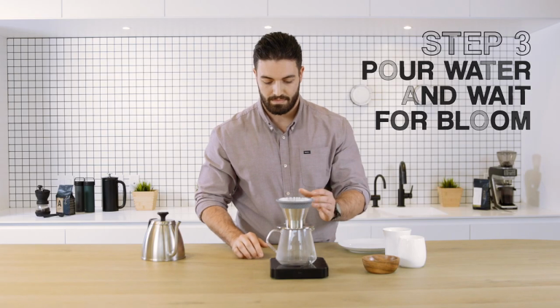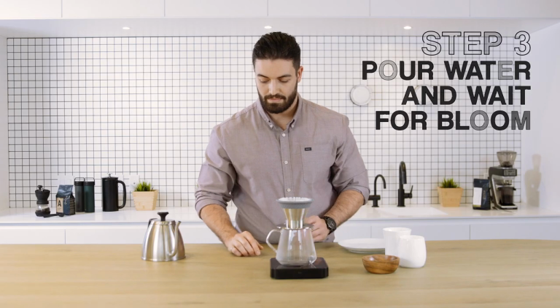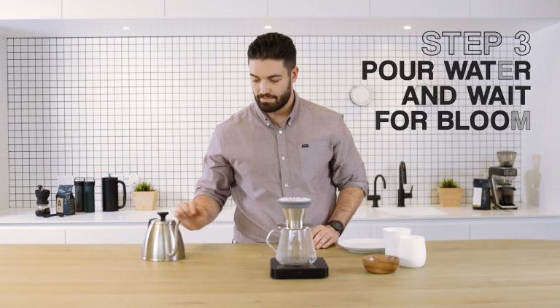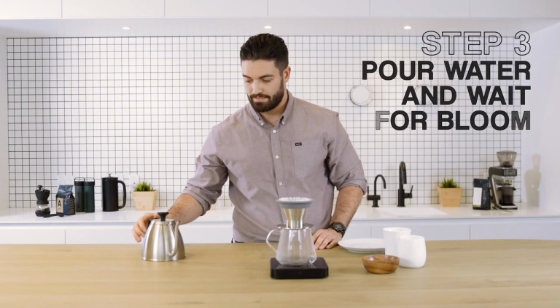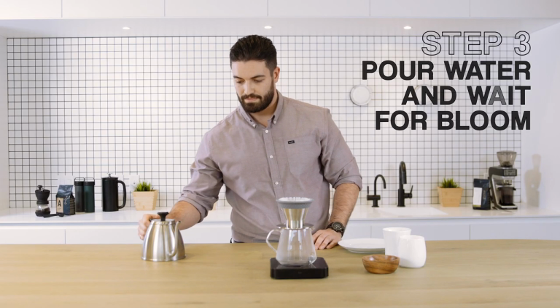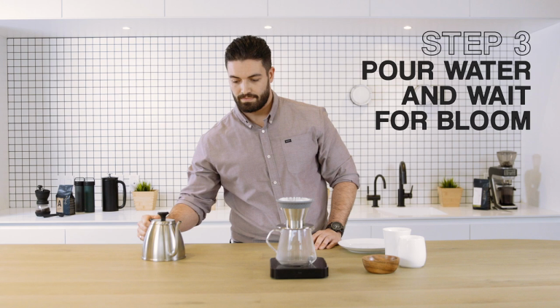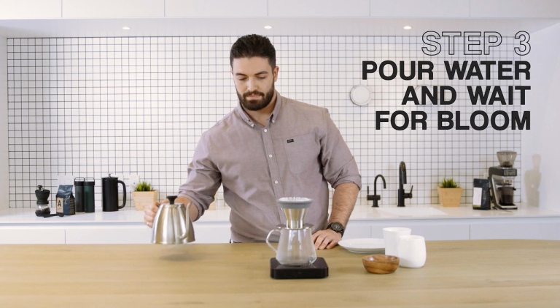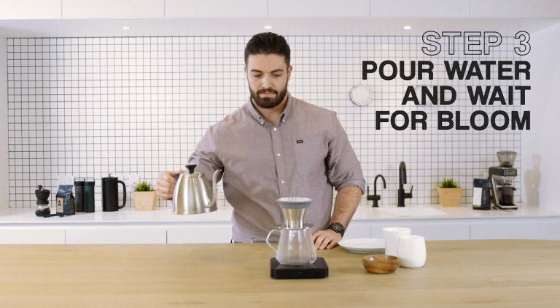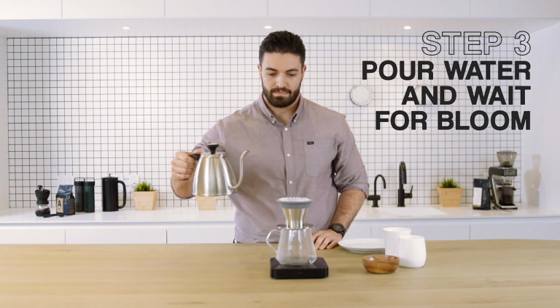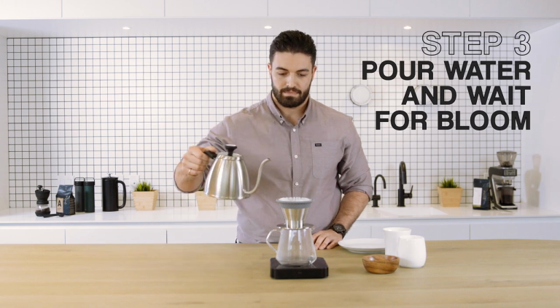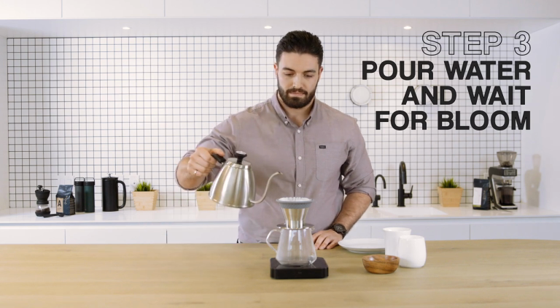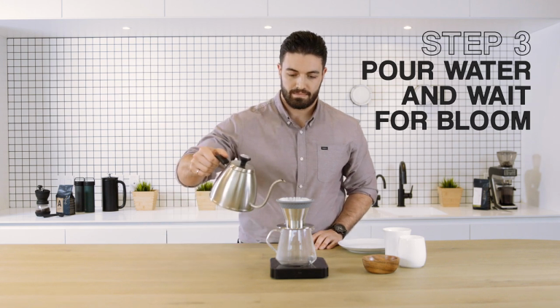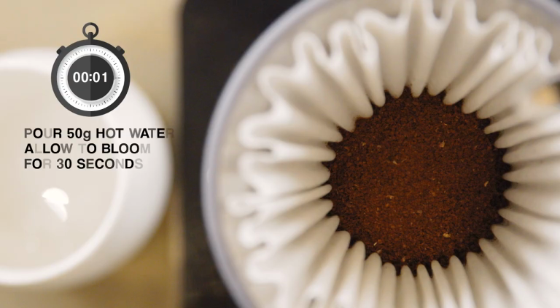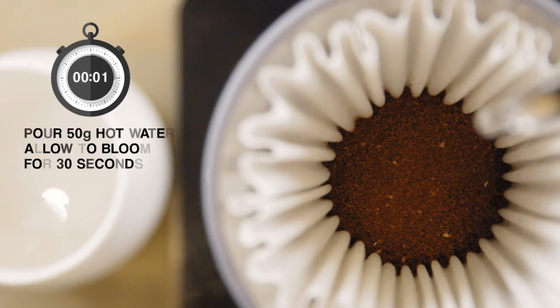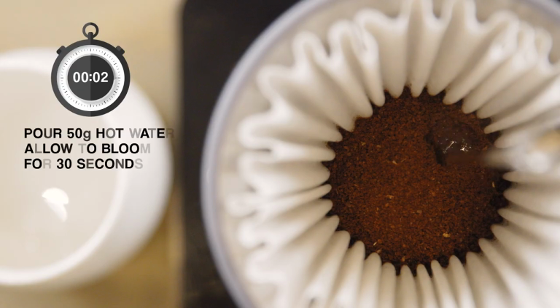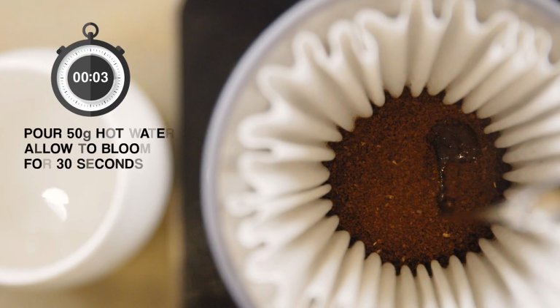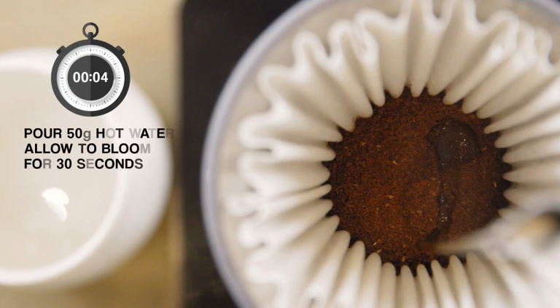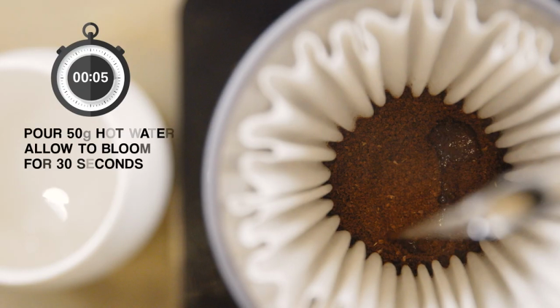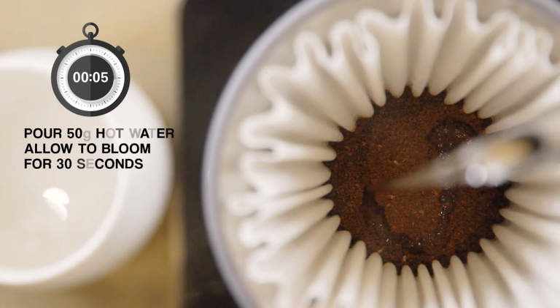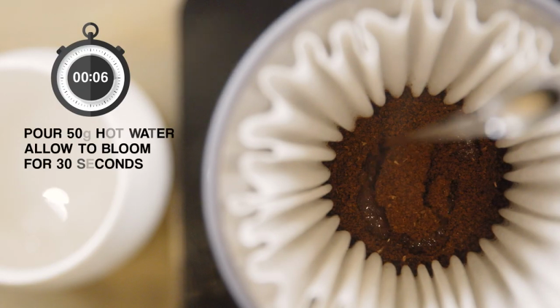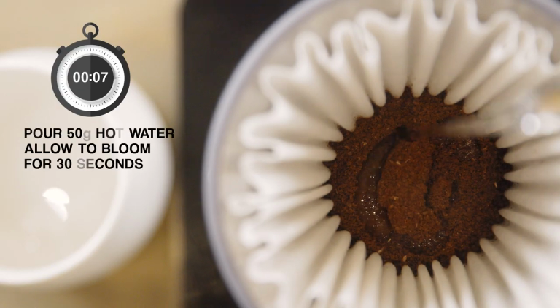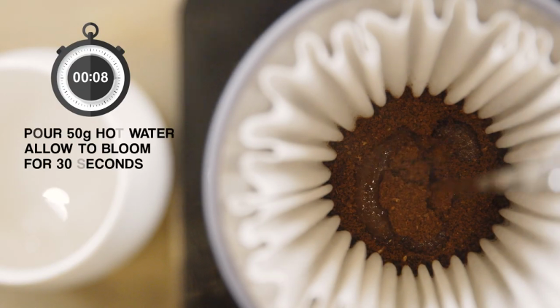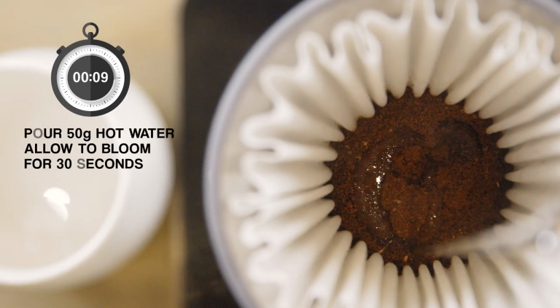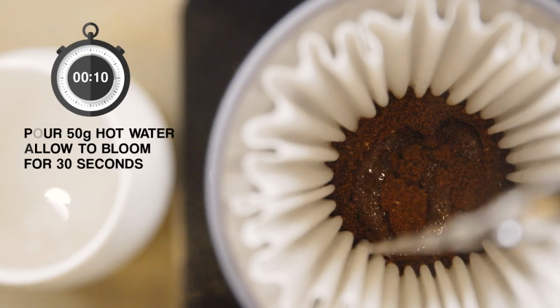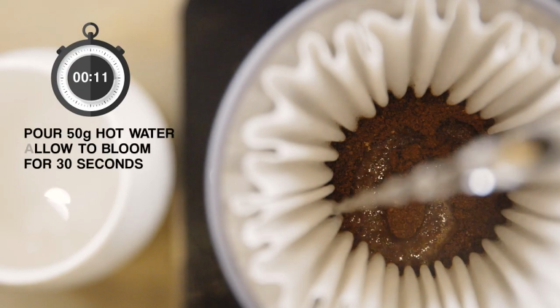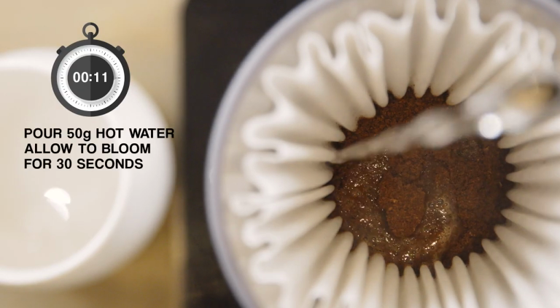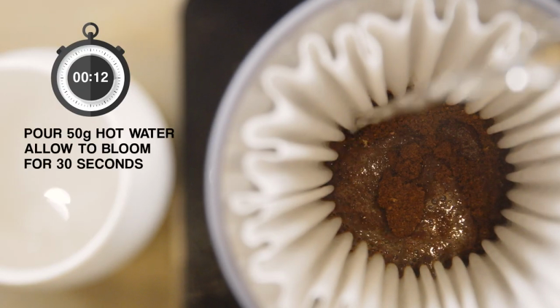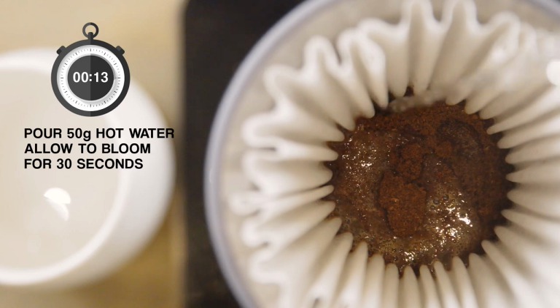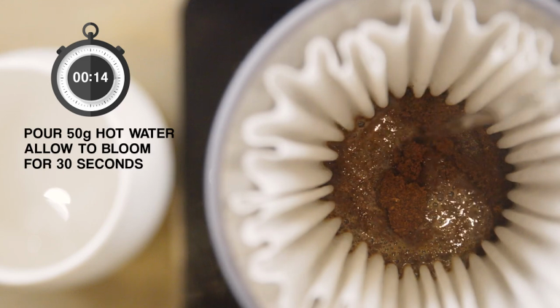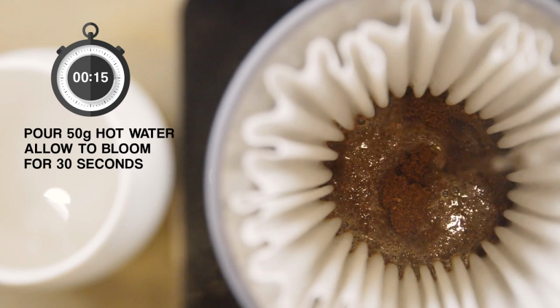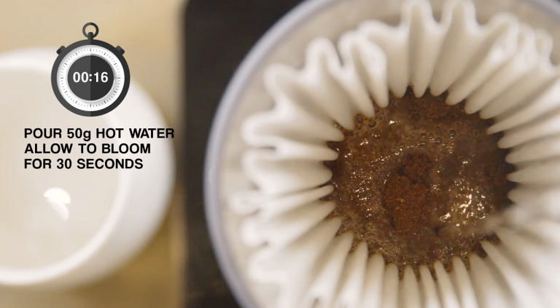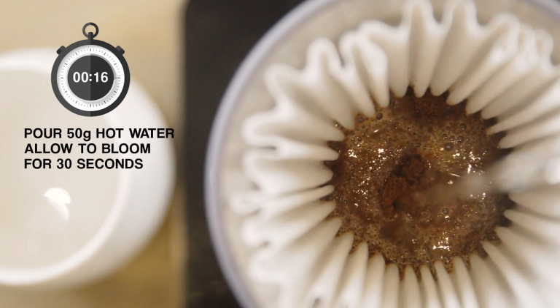Pour 50 grams of water and start your timer. Let the coffee bloom for 30 seconds.